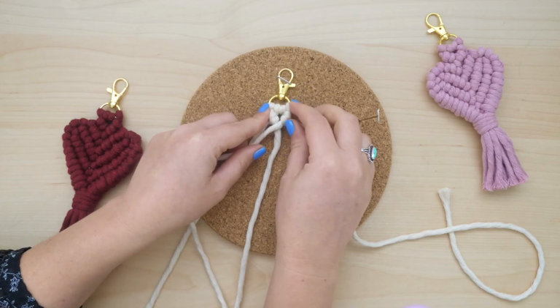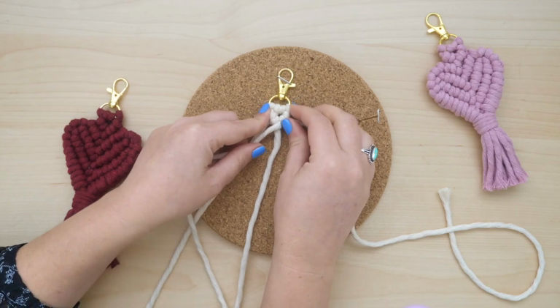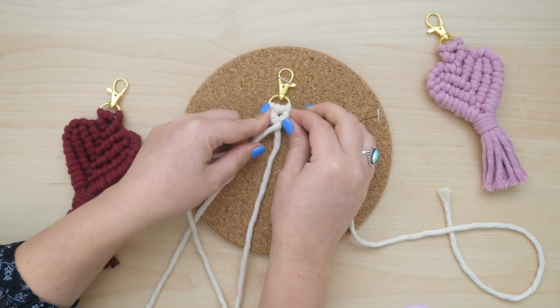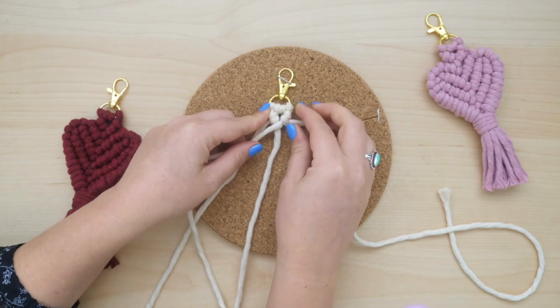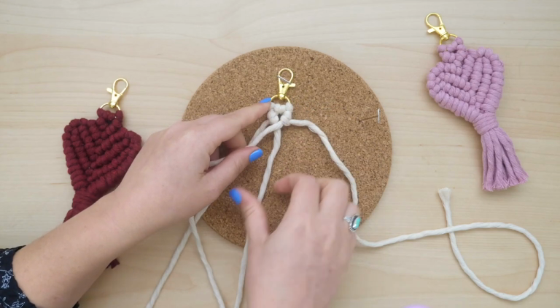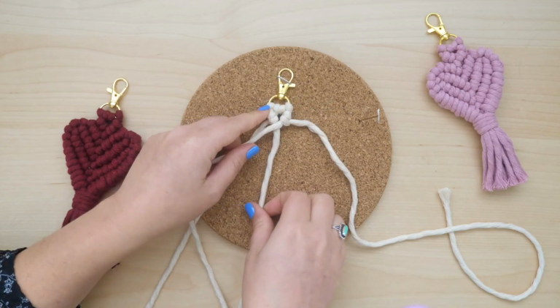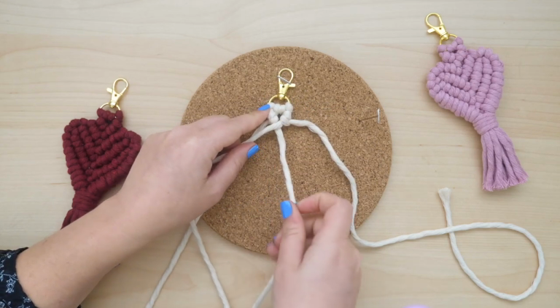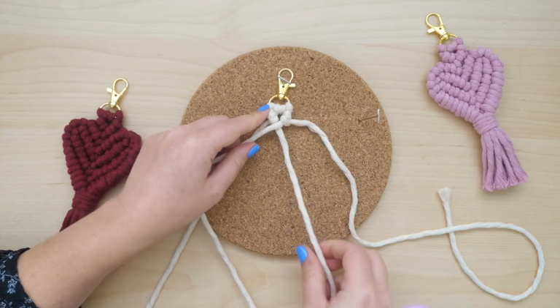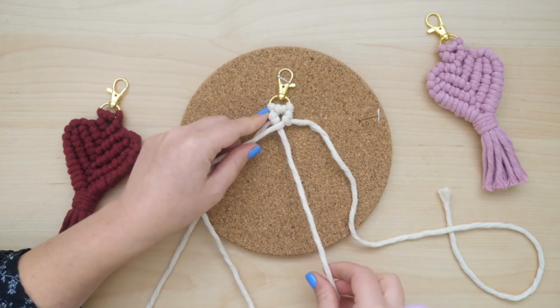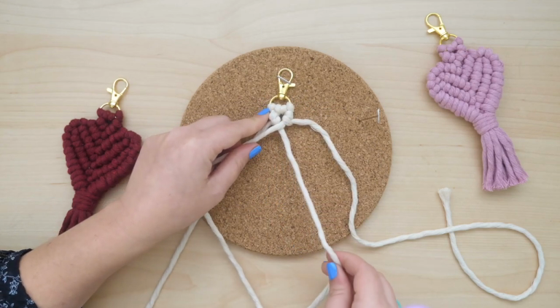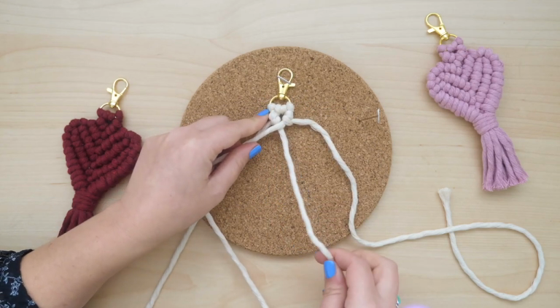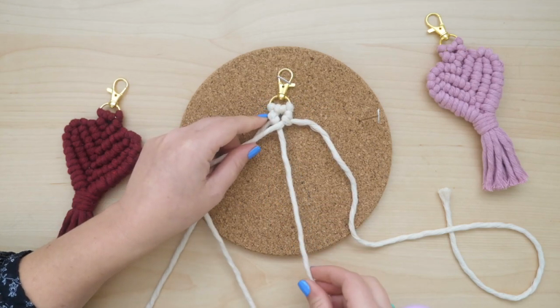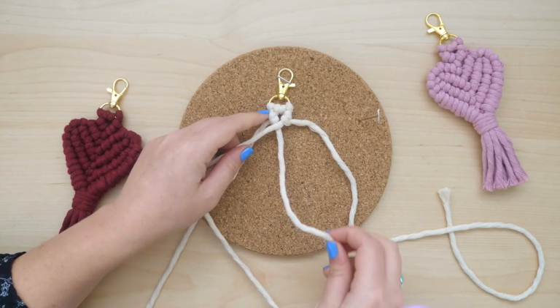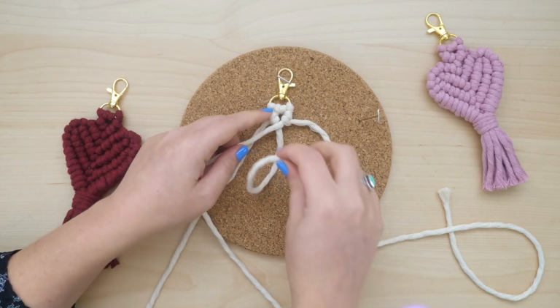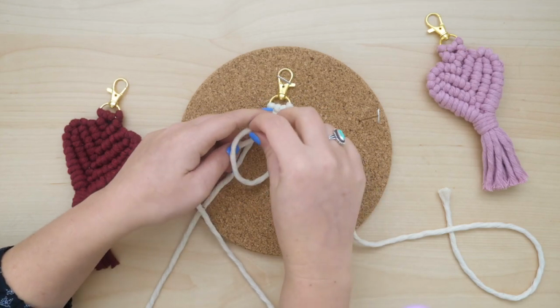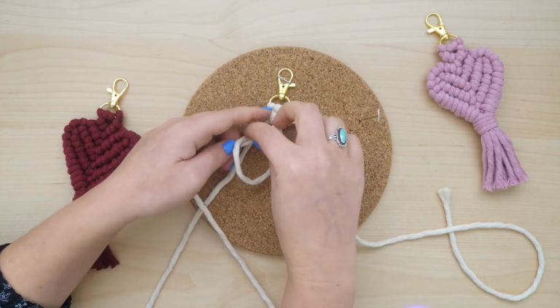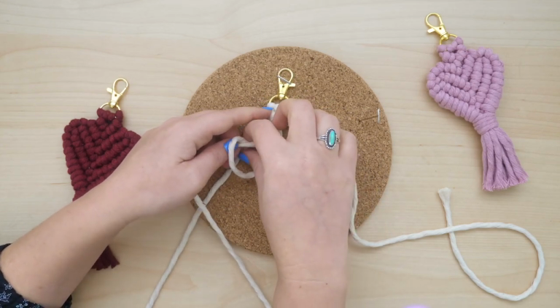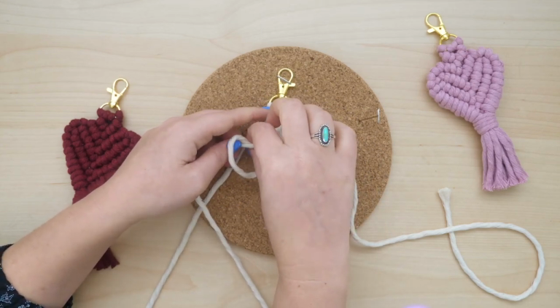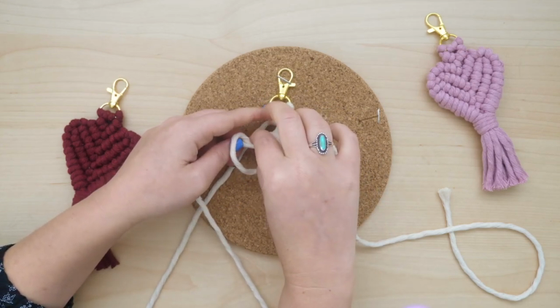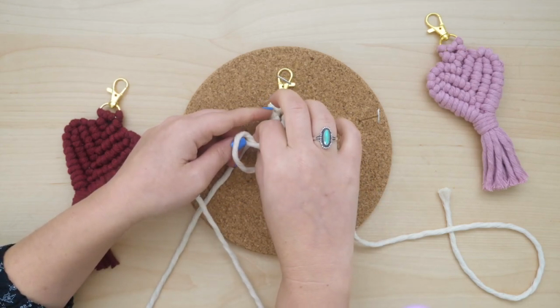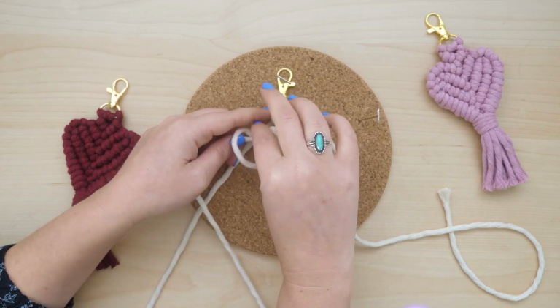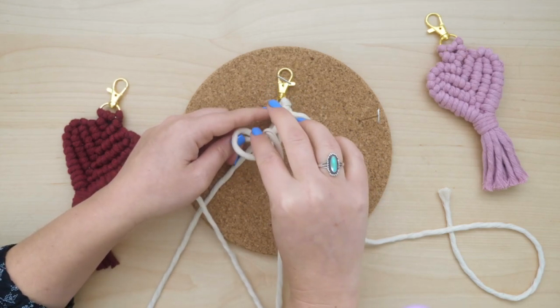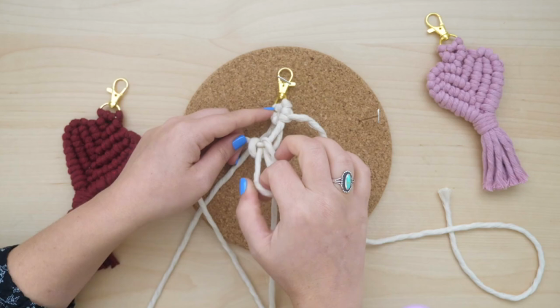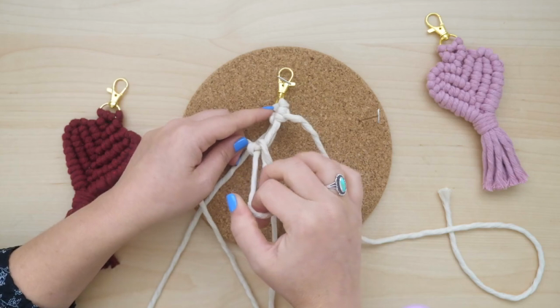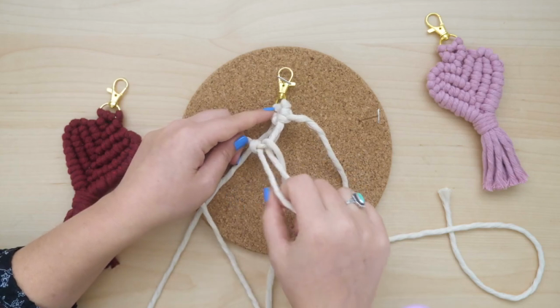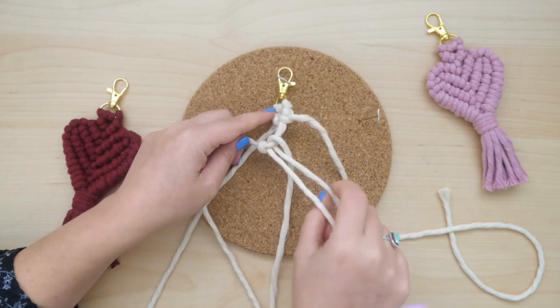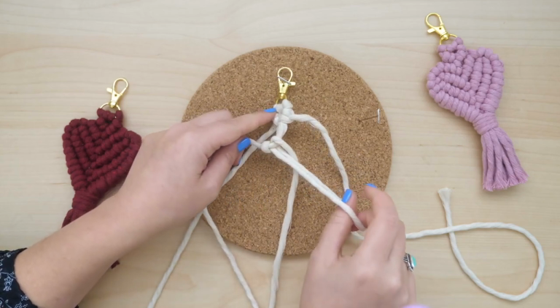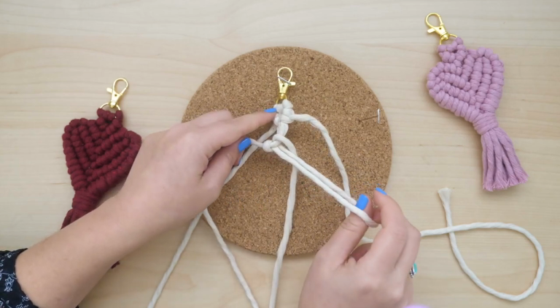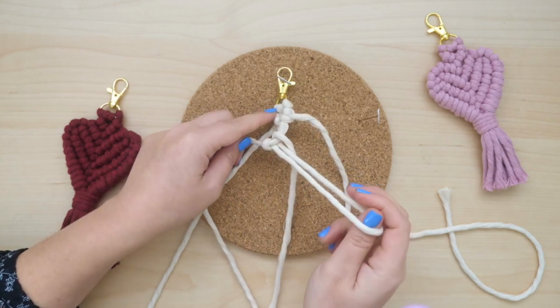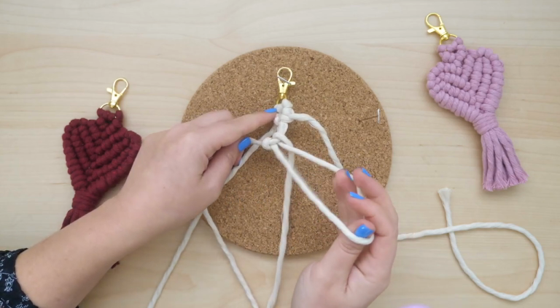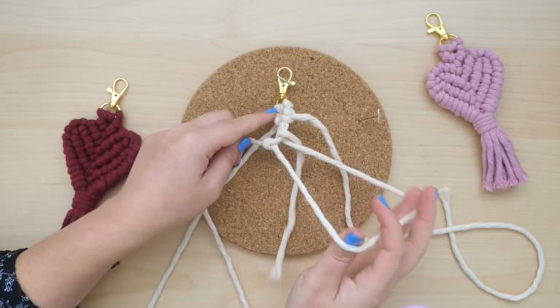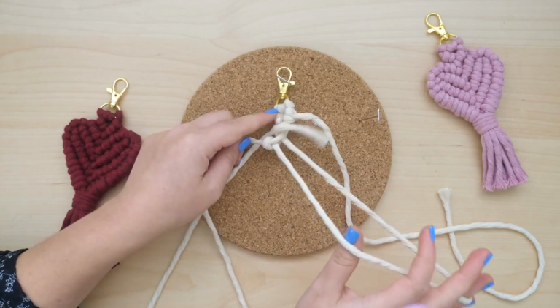Then use one of the lead cords to tie a clove hitch knot around the other to join the two sections of knots together.